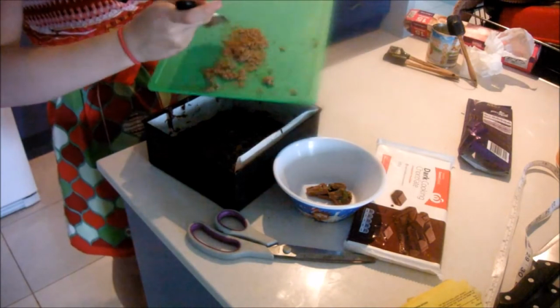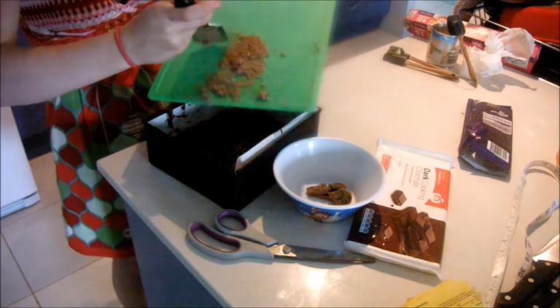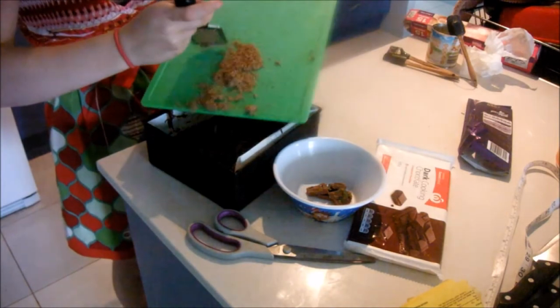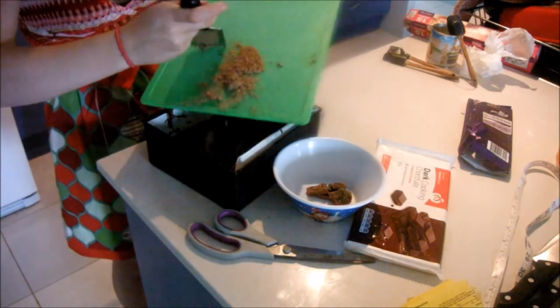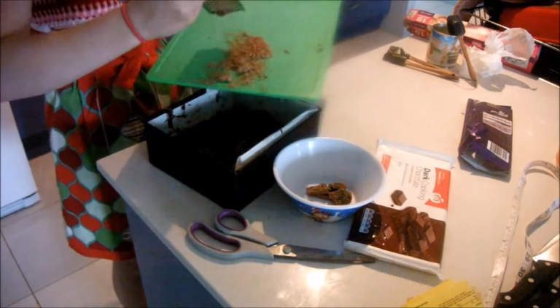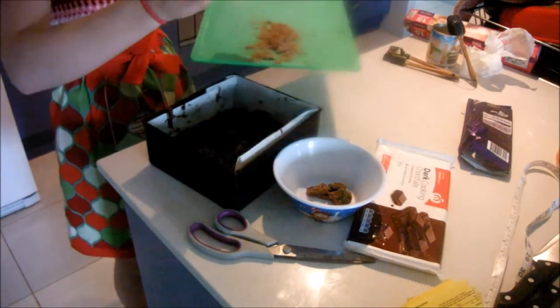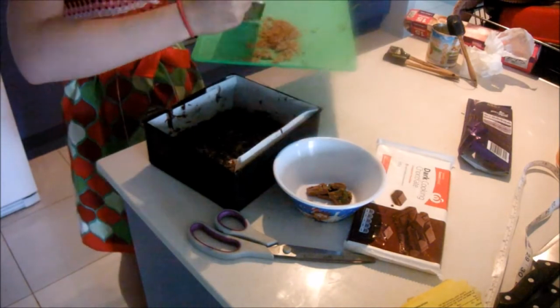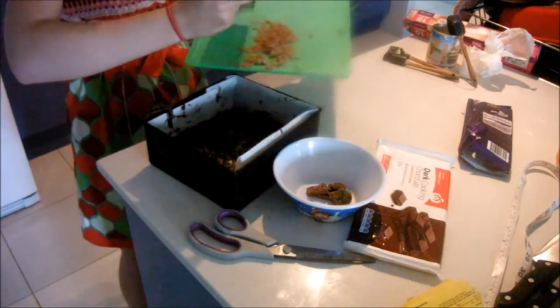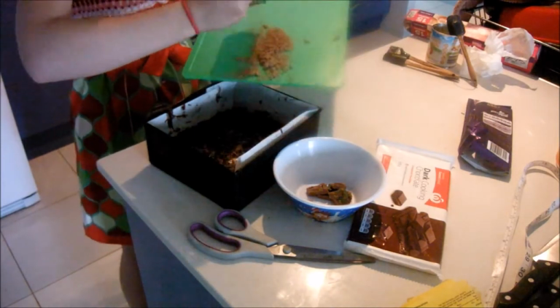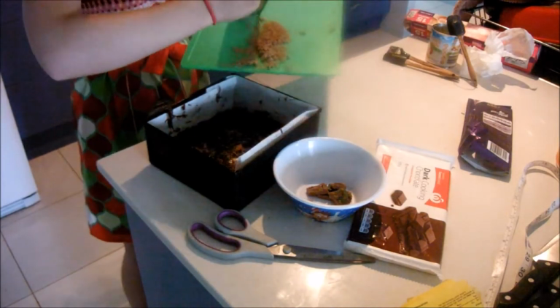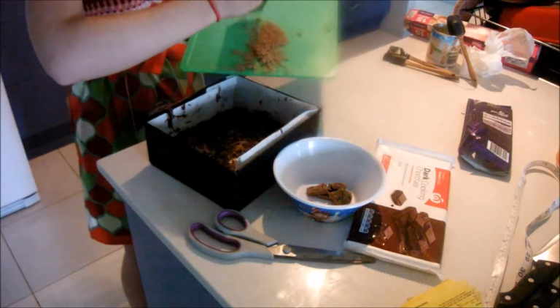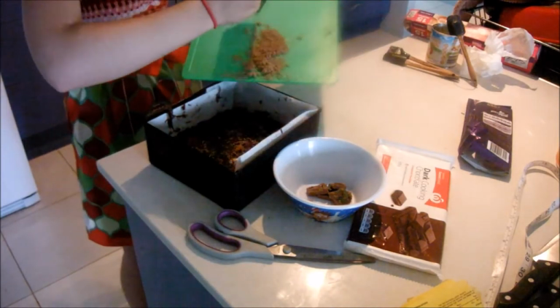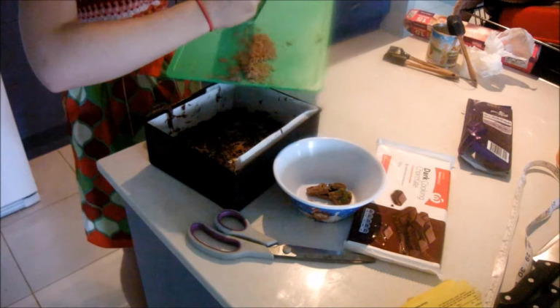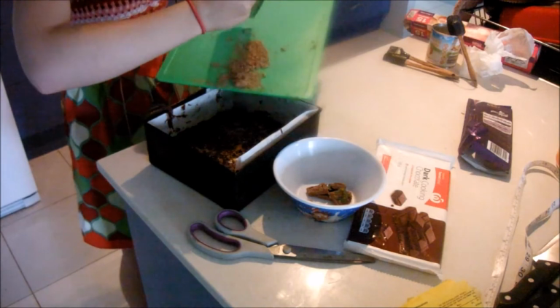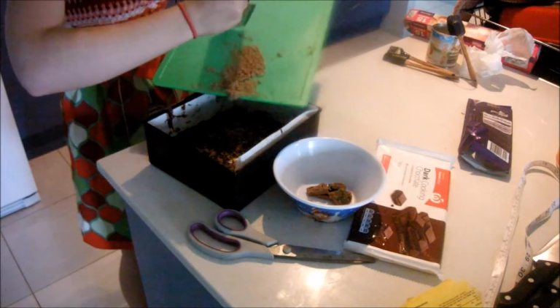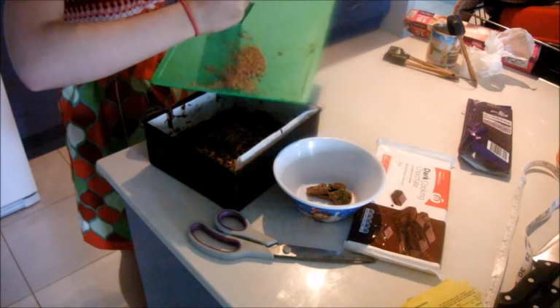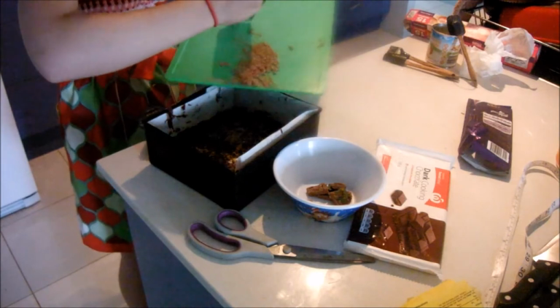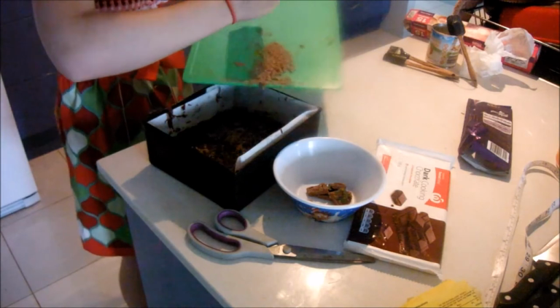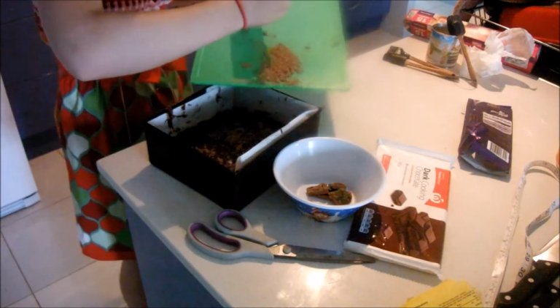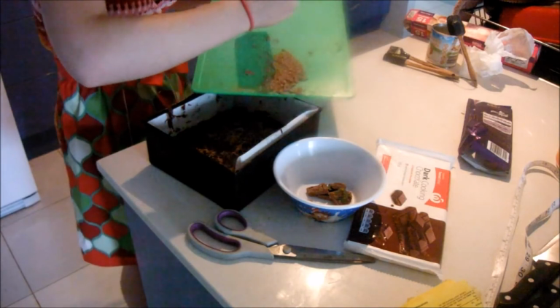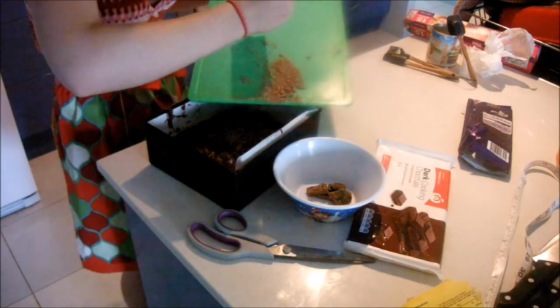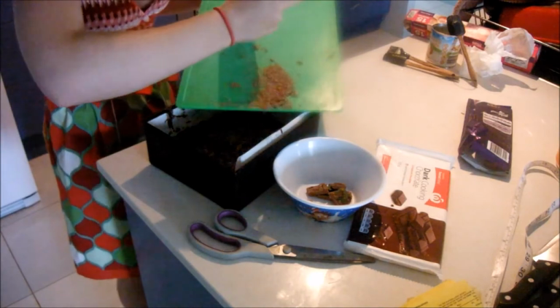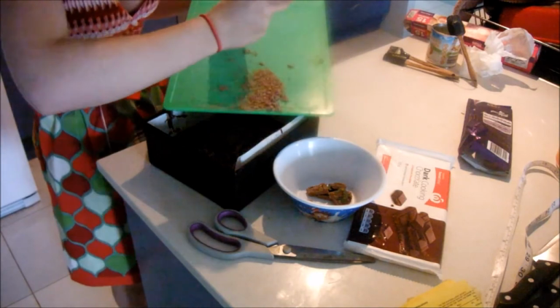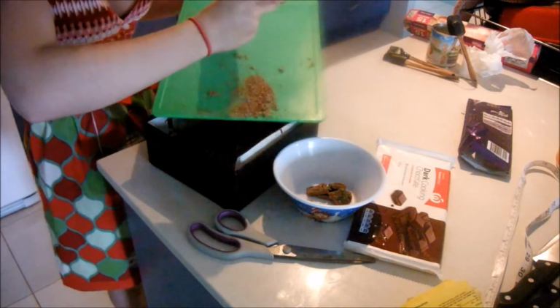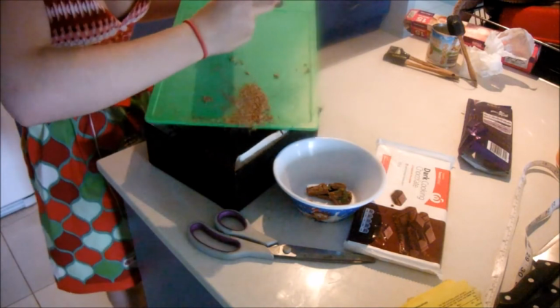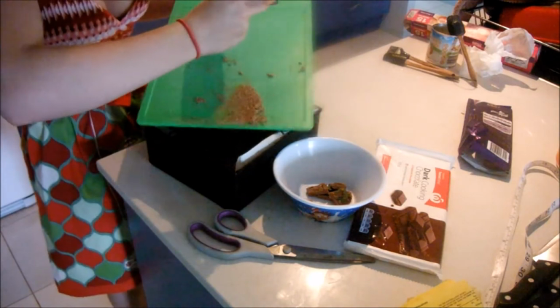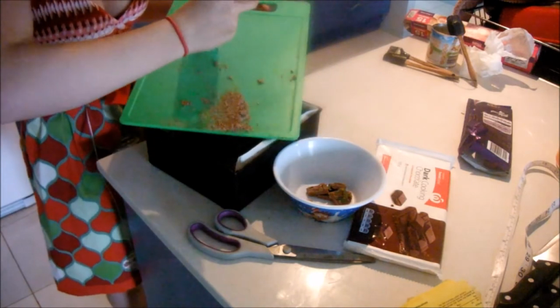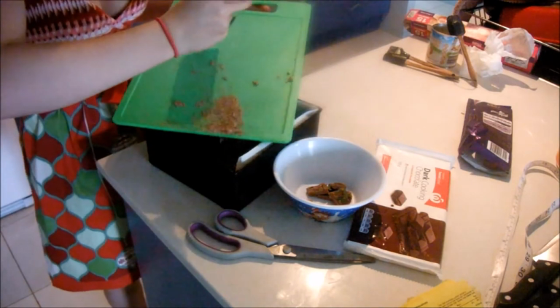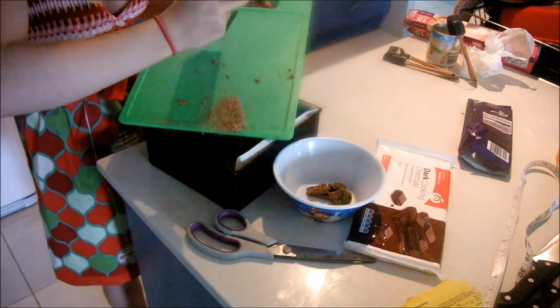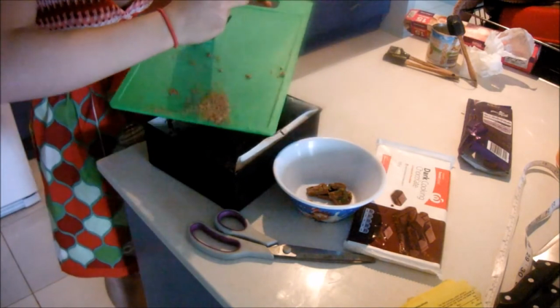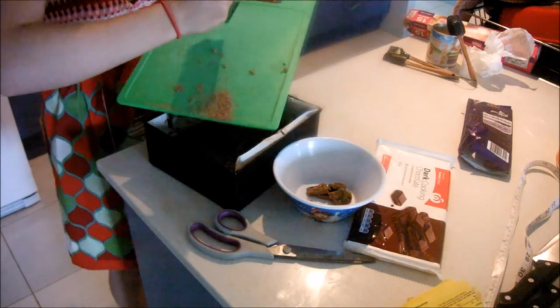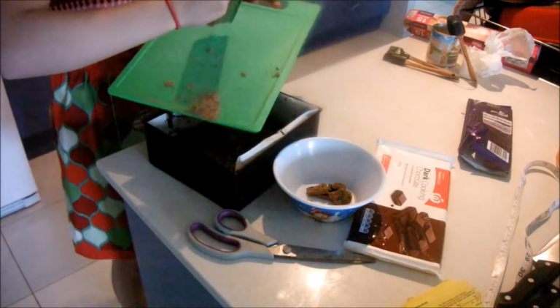After that, you can just put it in the fridge for three hours.